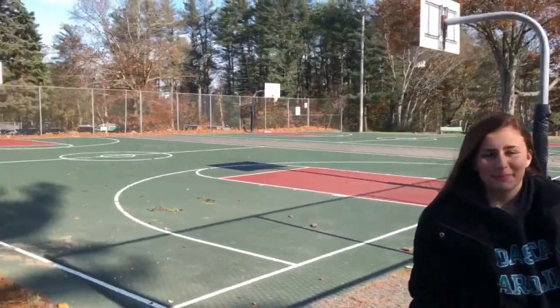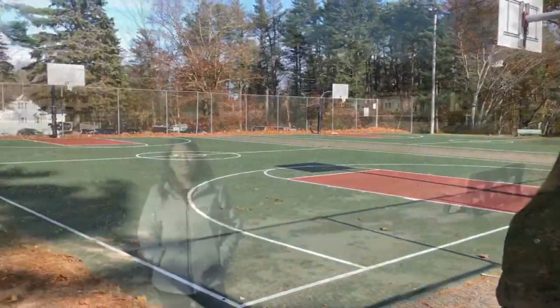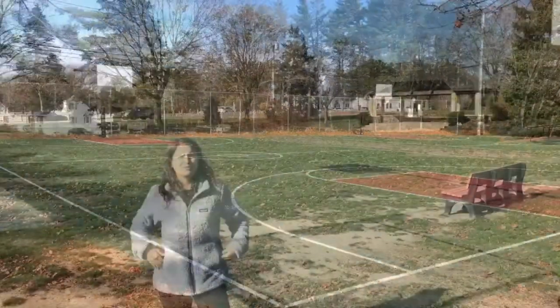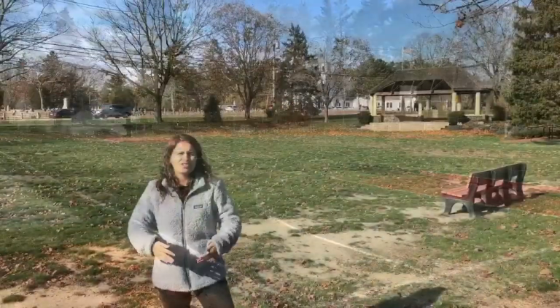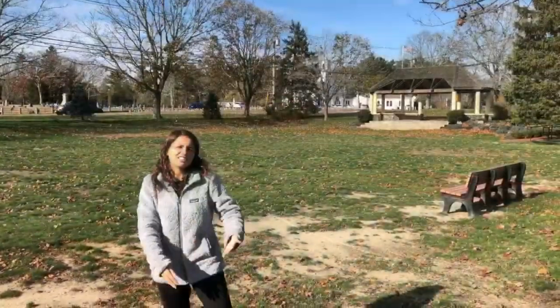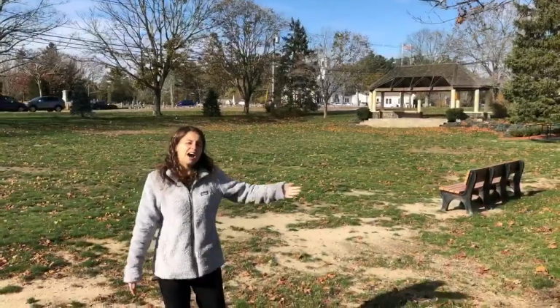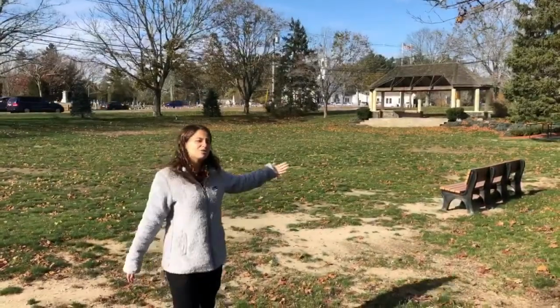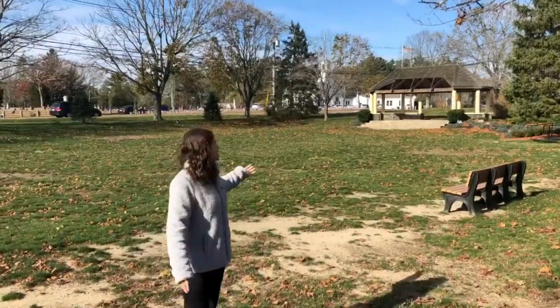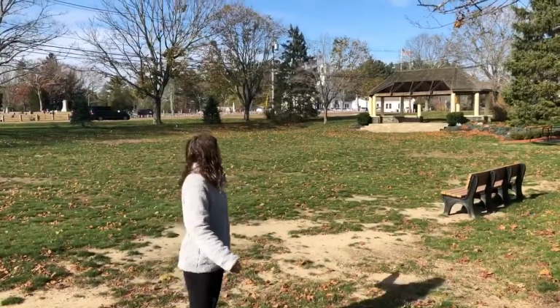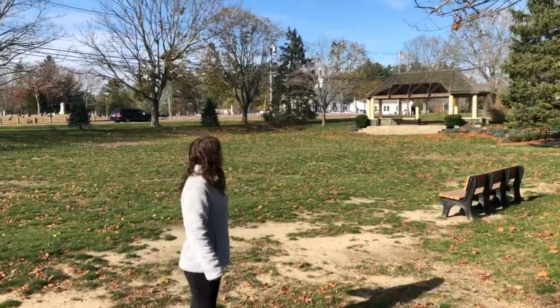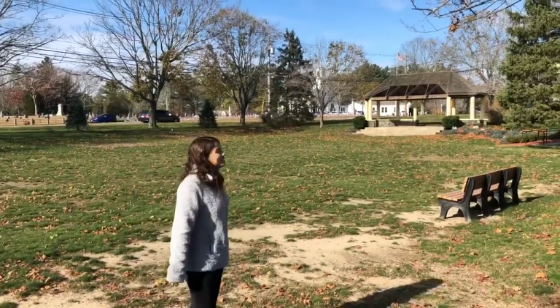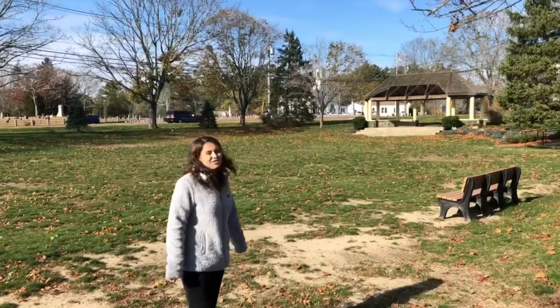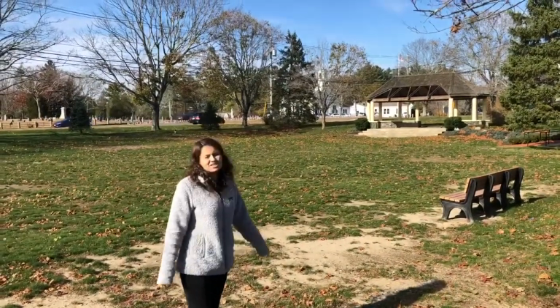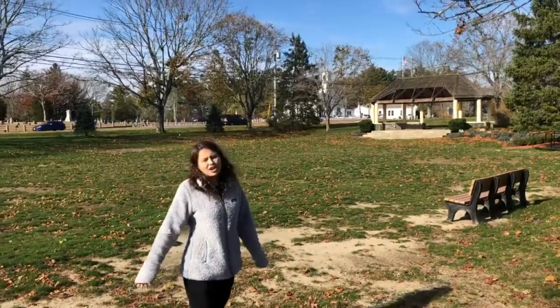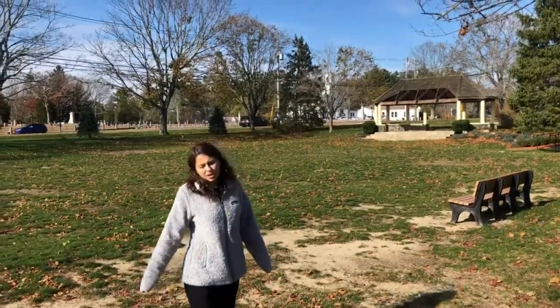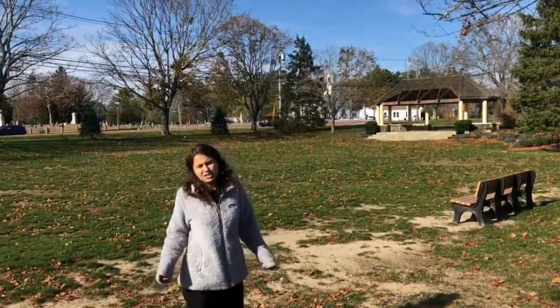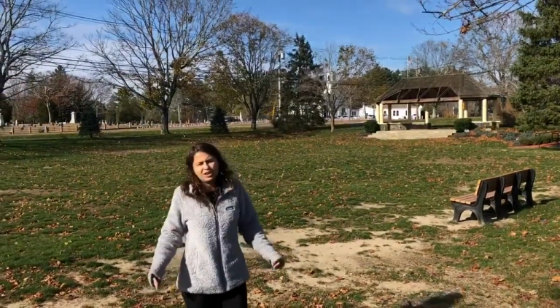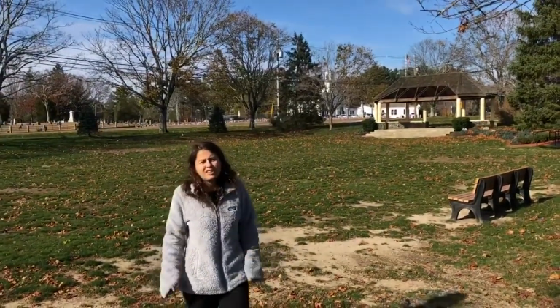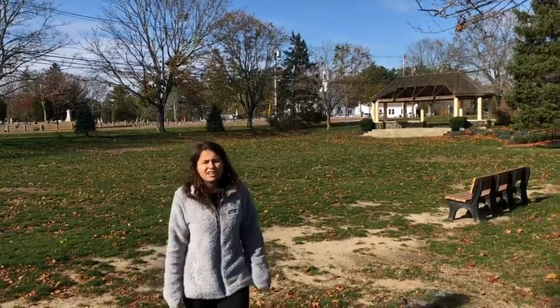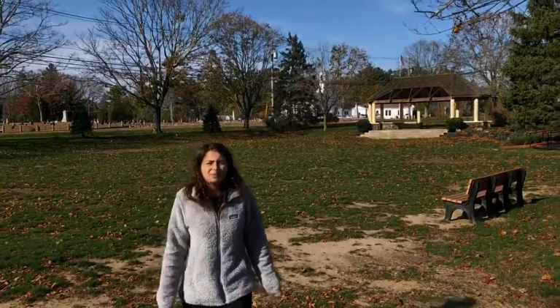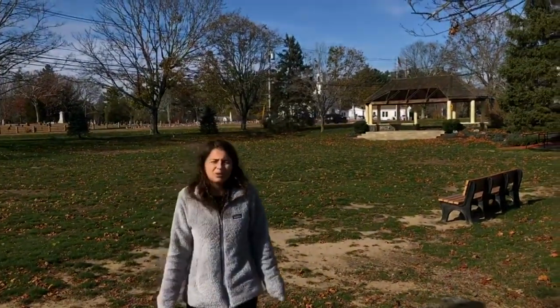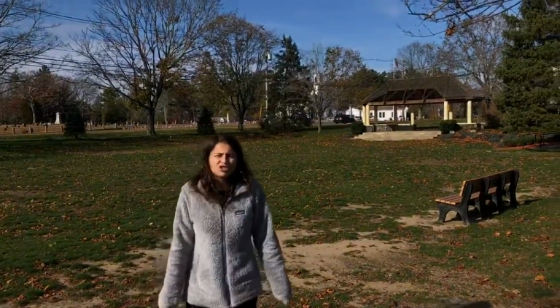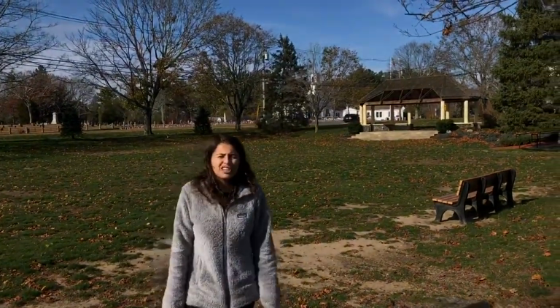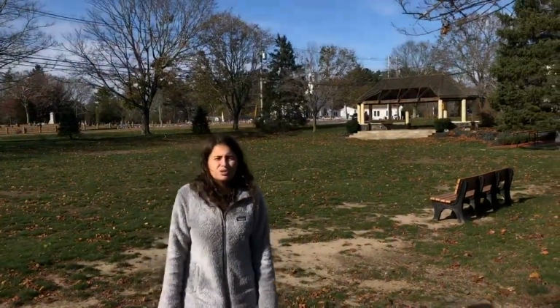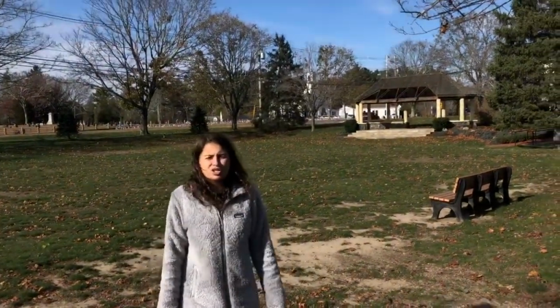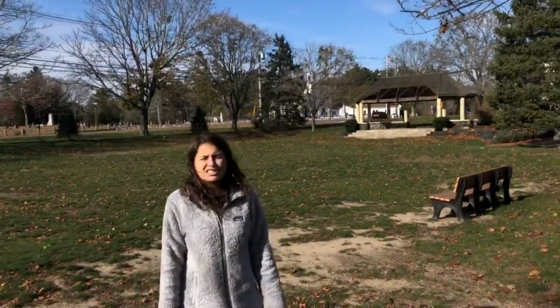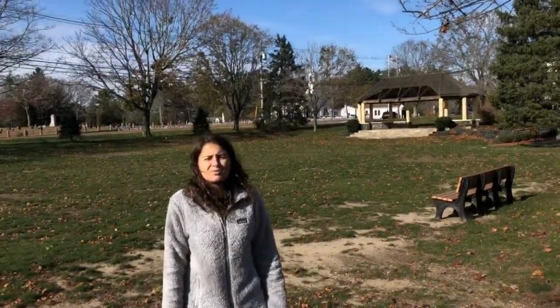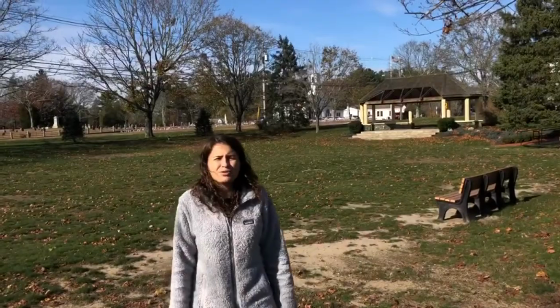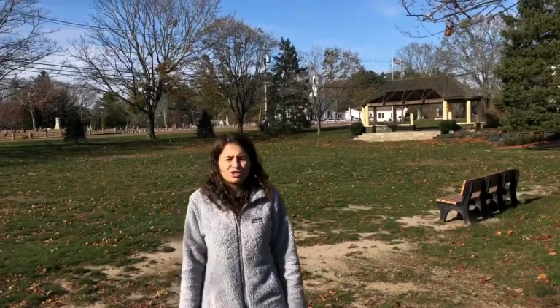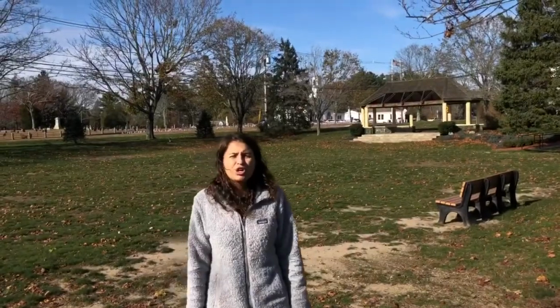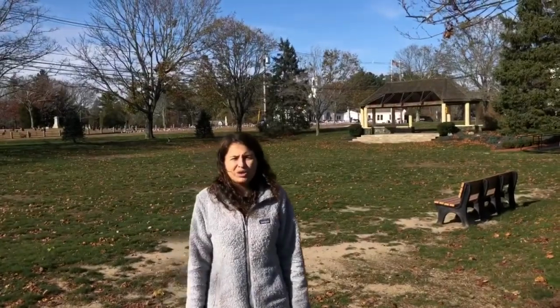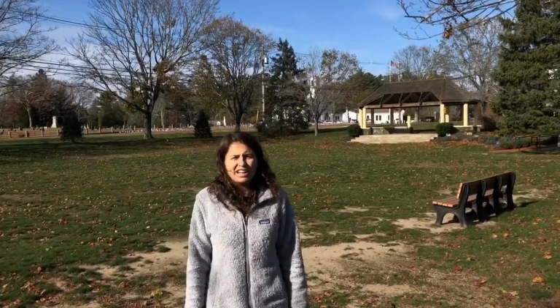Here I am in front of the Town Green where many events are held, like the Pembroke Tree Lighting, which is on December 1st, 2019.